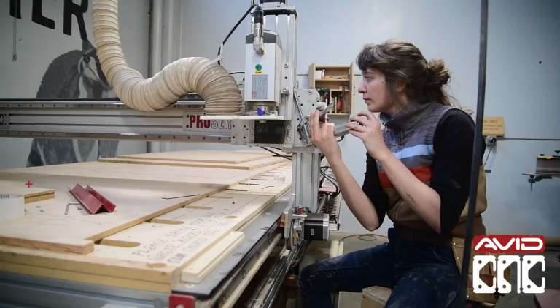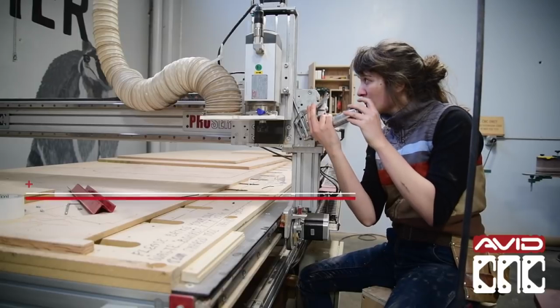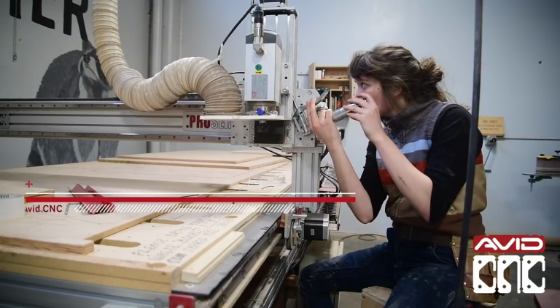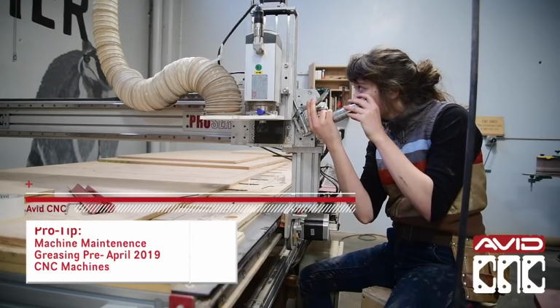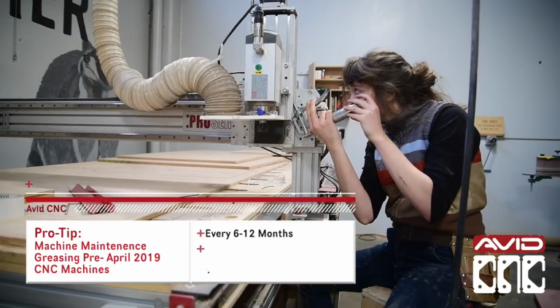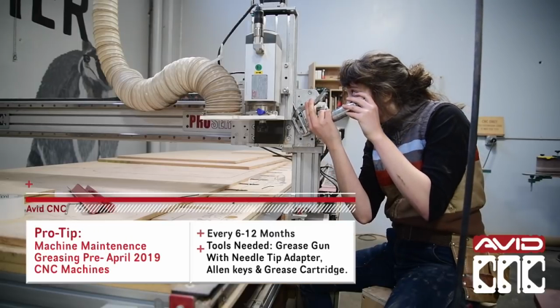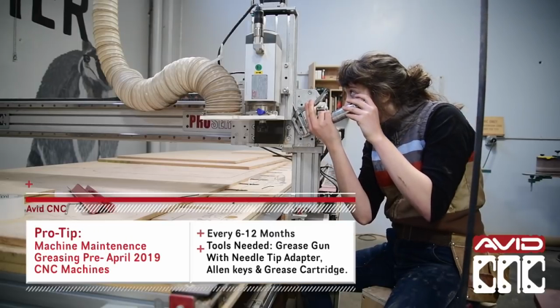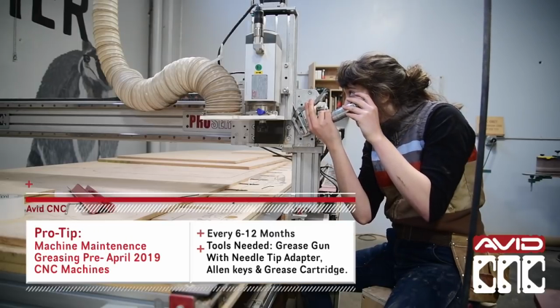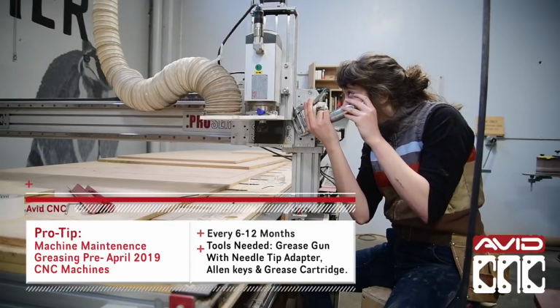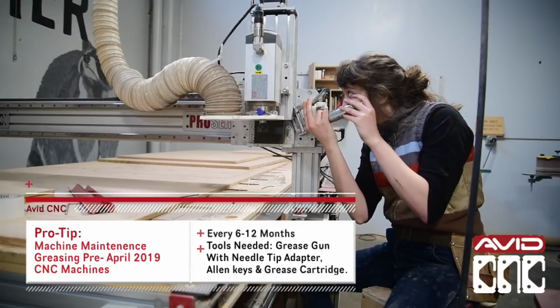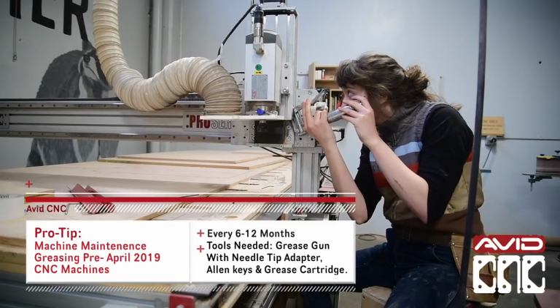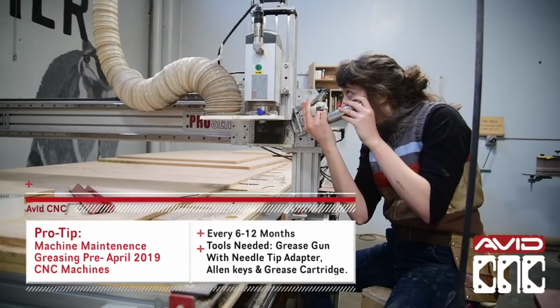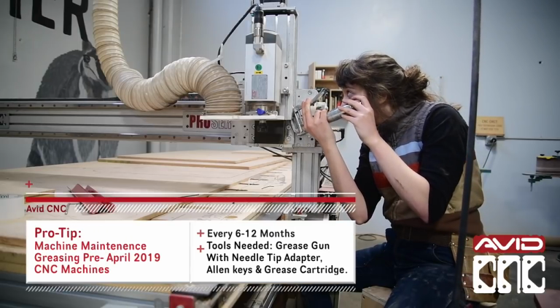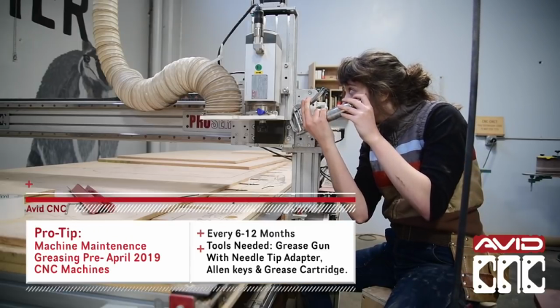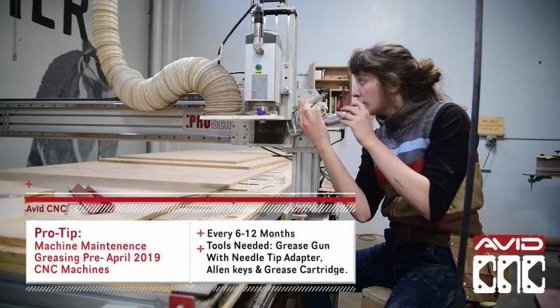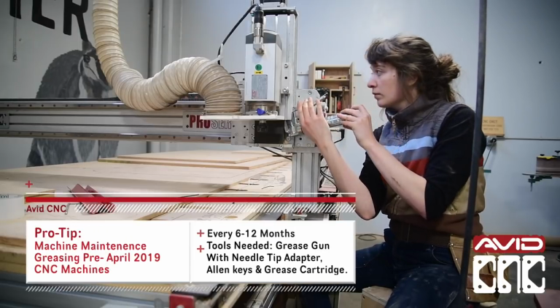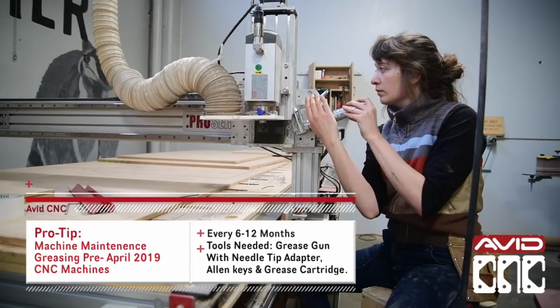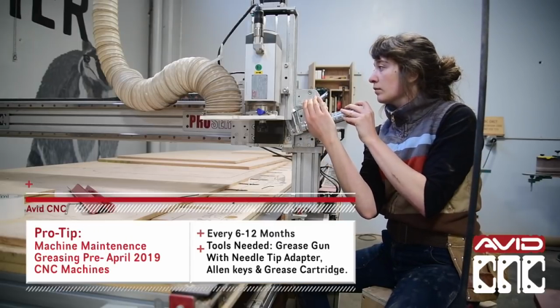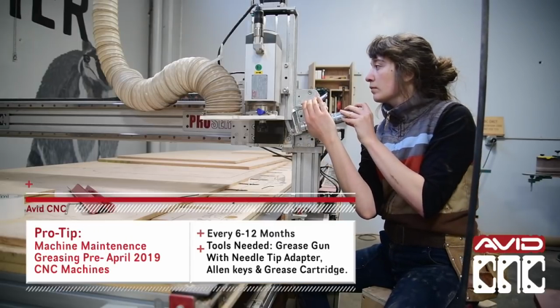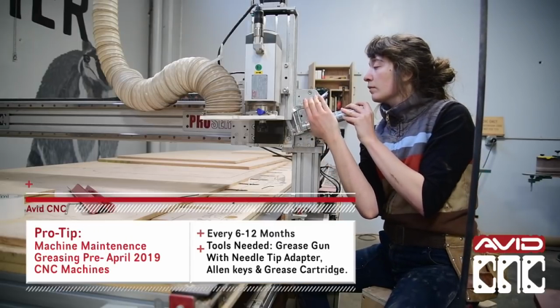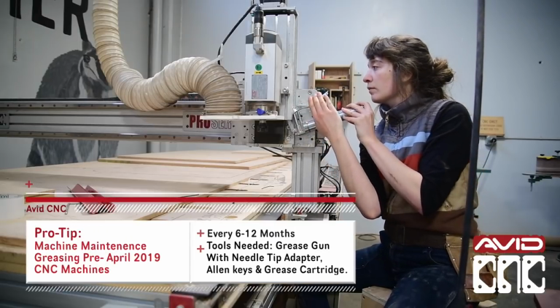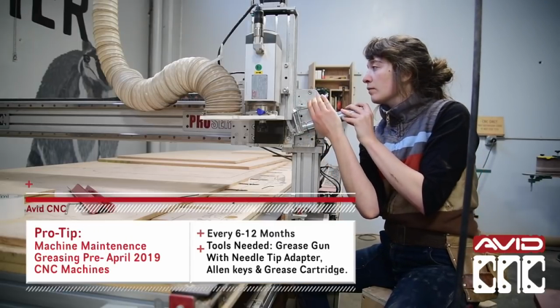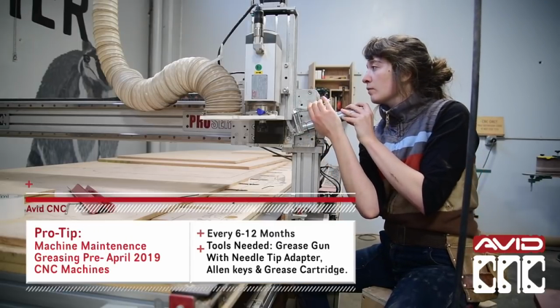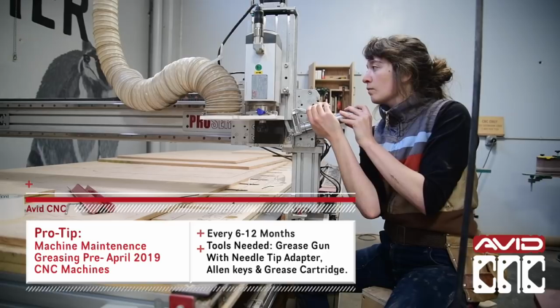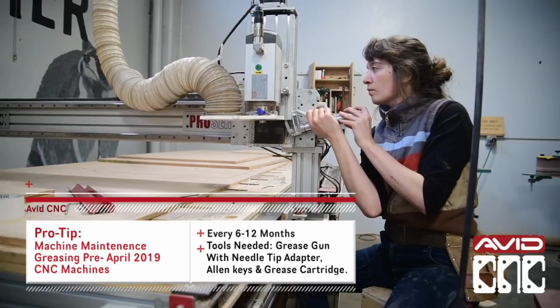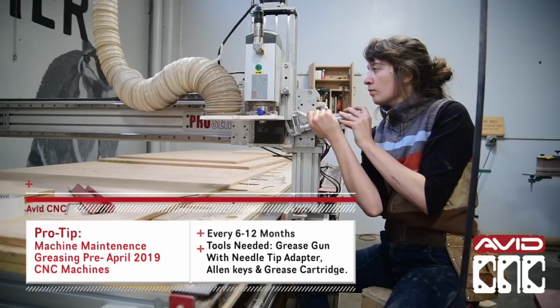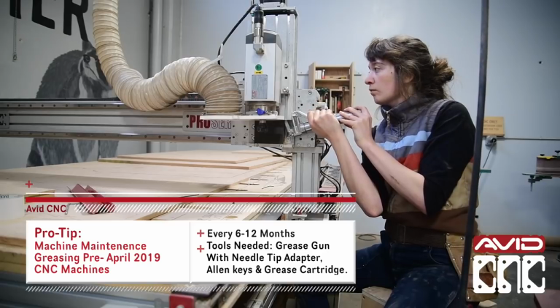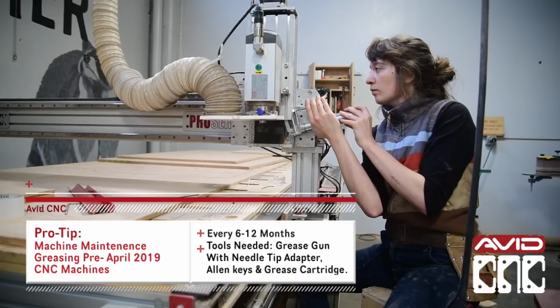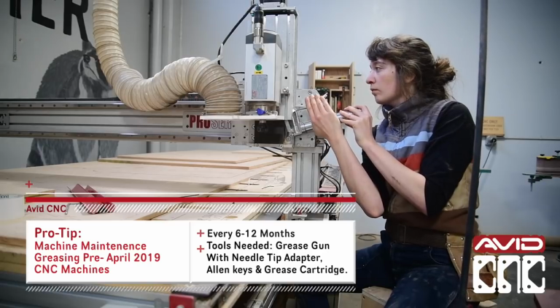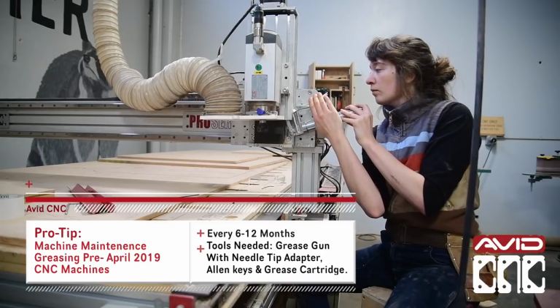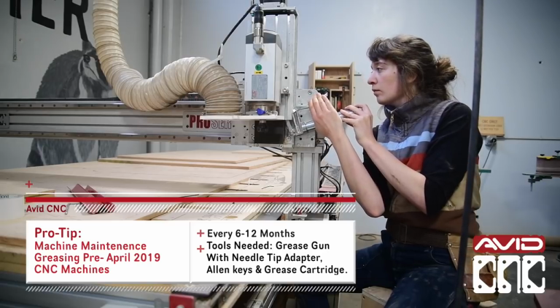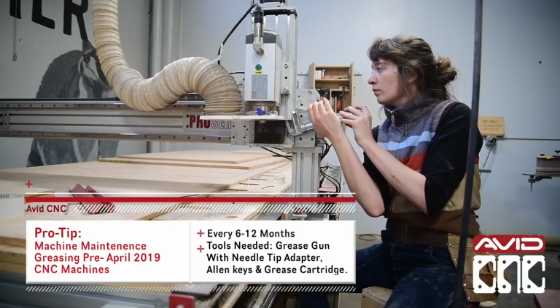Hey all, Sammy here from Avid CNC. This is an overview on how to grease and maintain your machine.